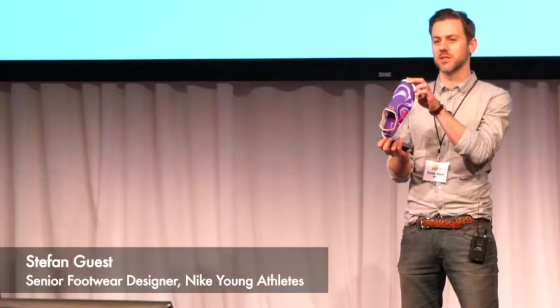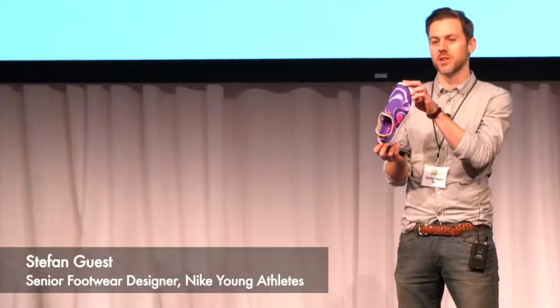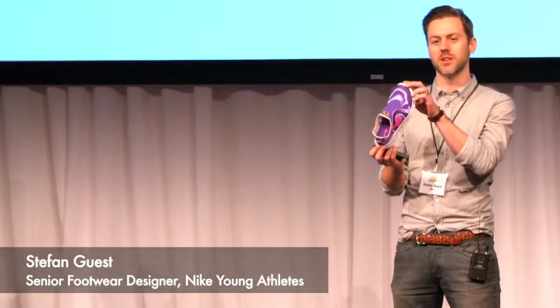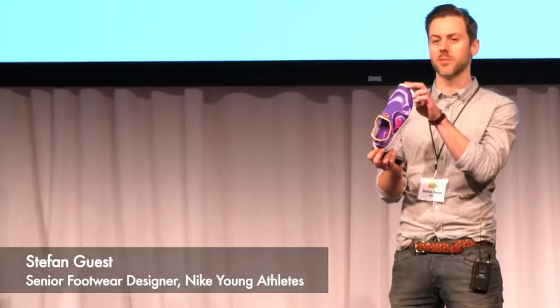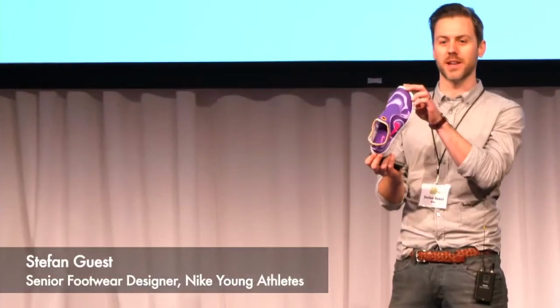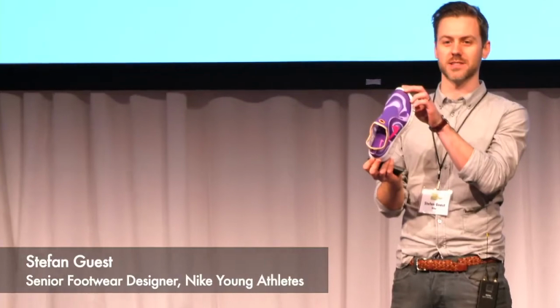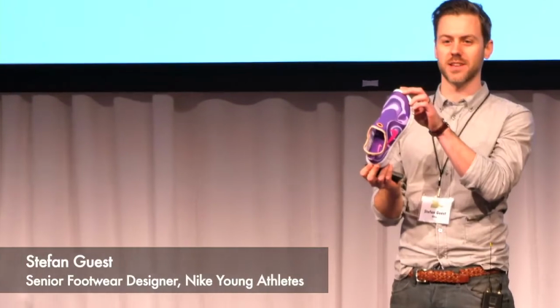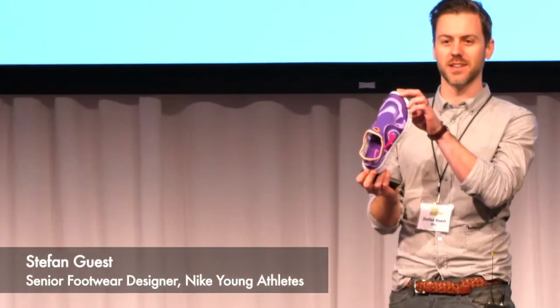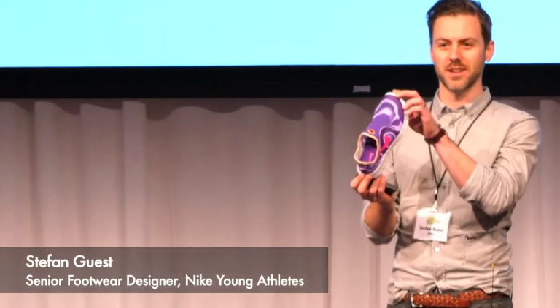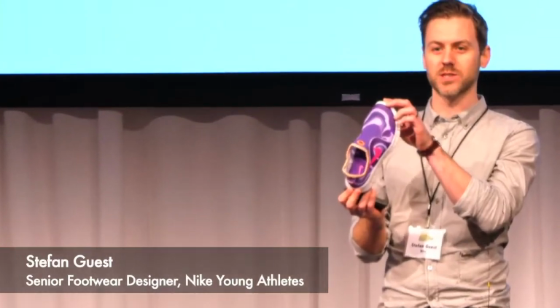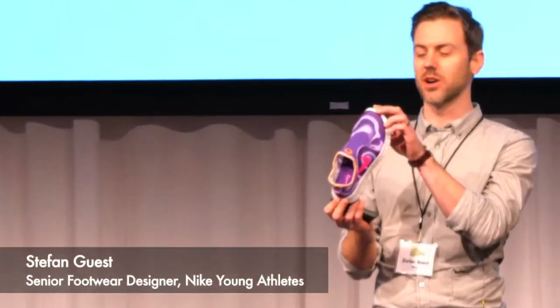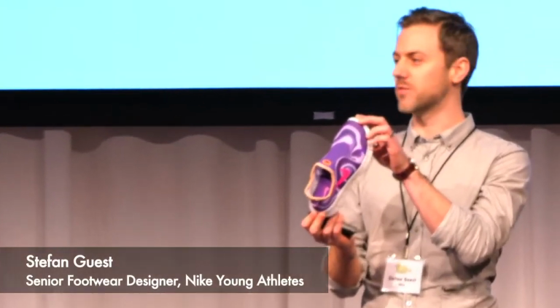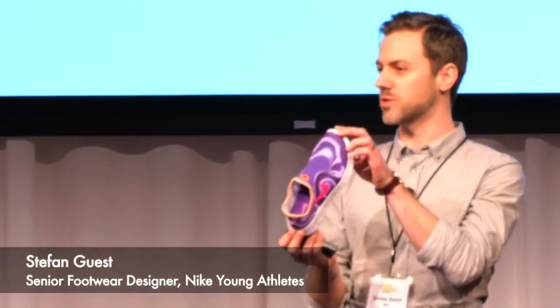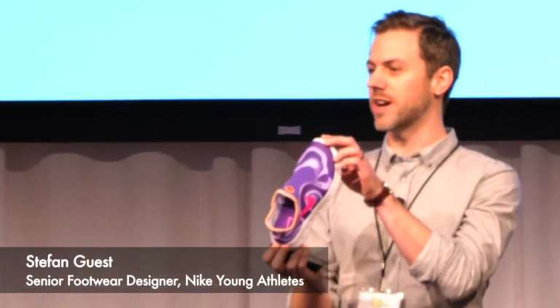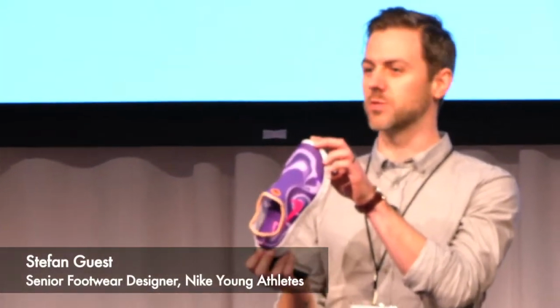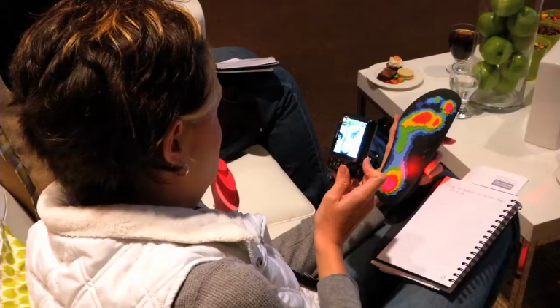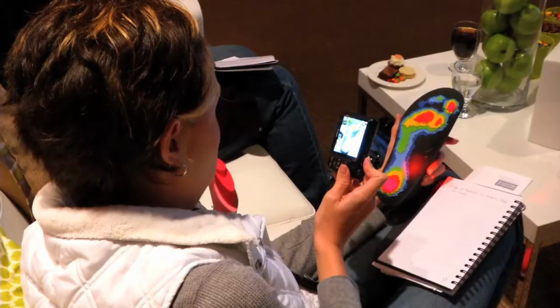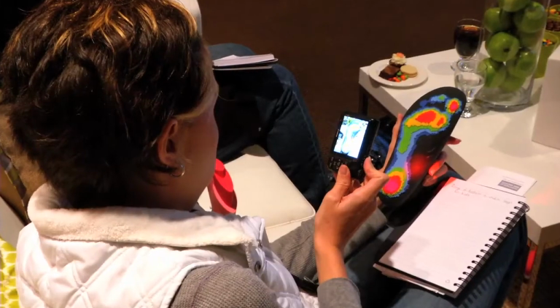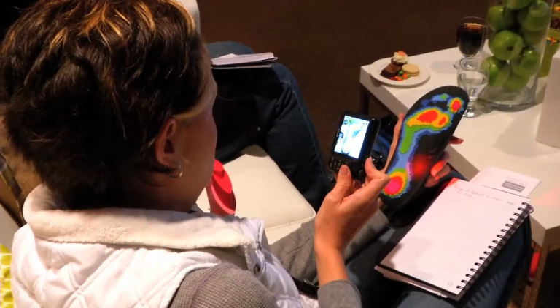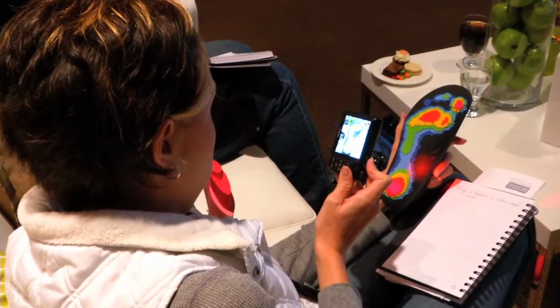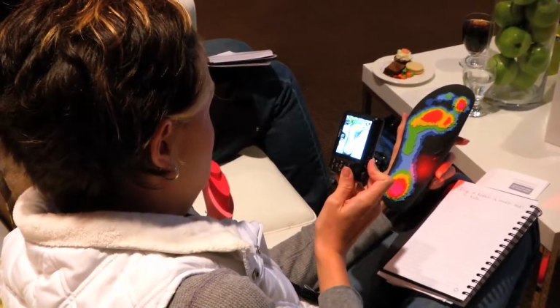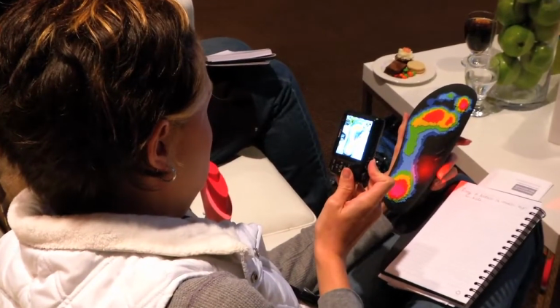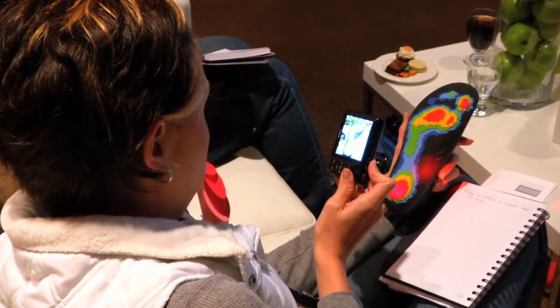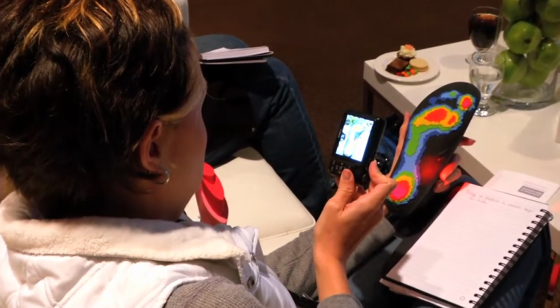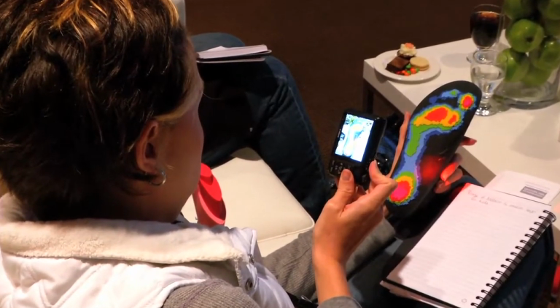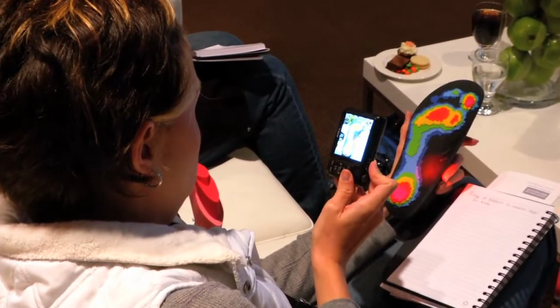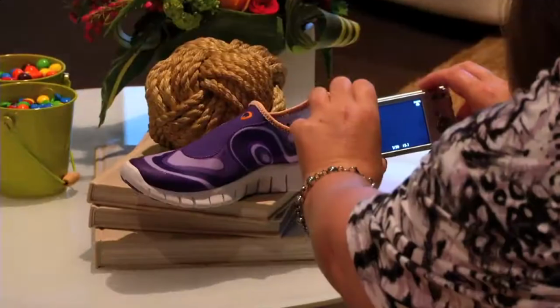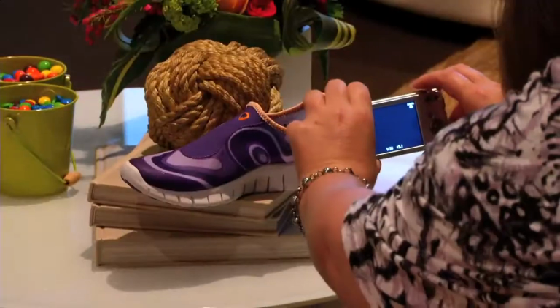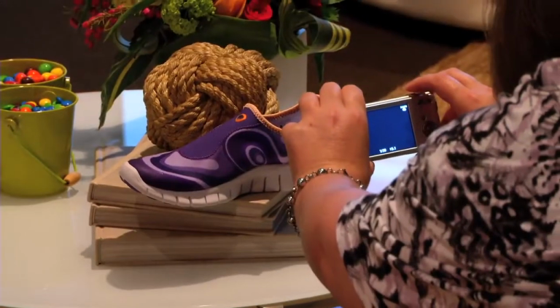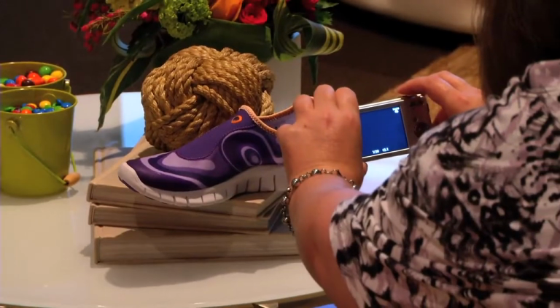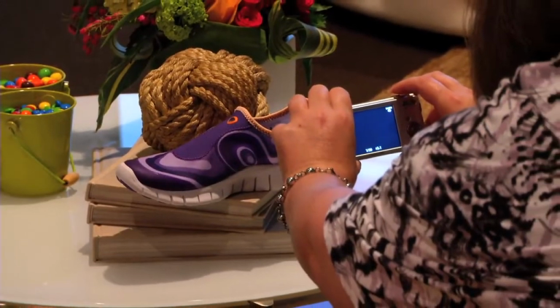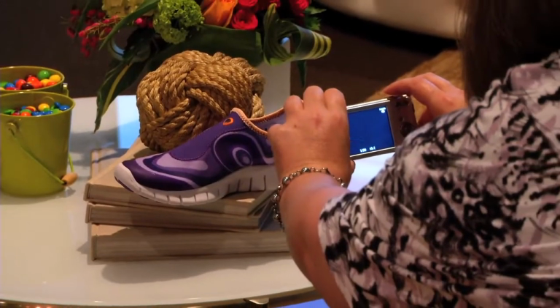There are no competitors here. We're starting from scratch. We're using the data and leveraging the science that we have at Nike.